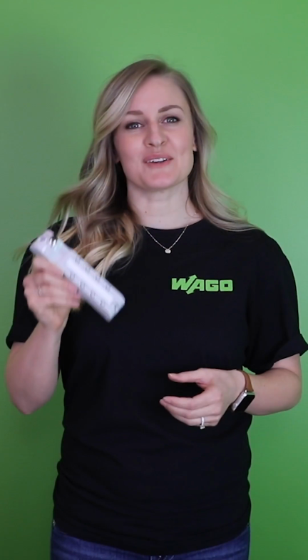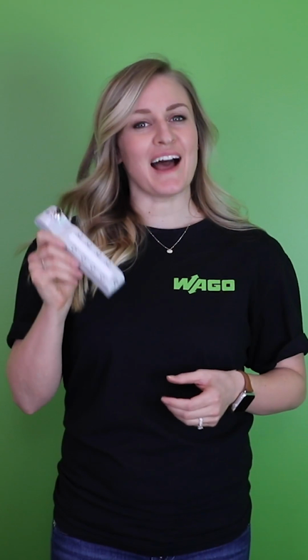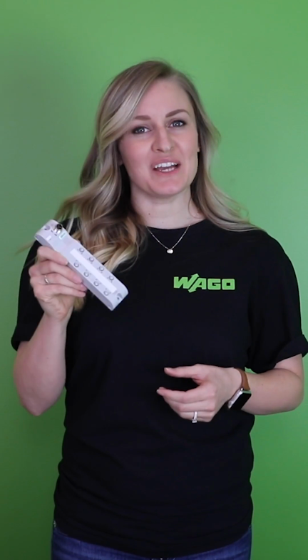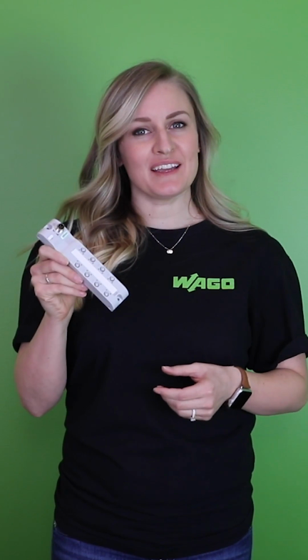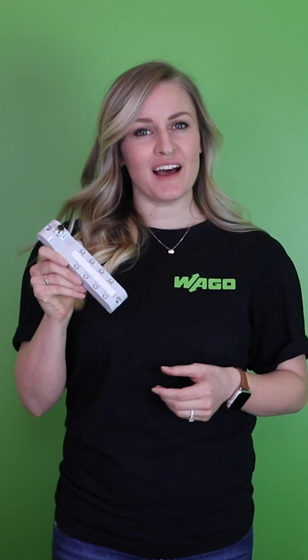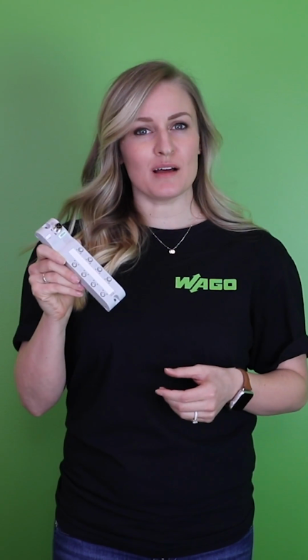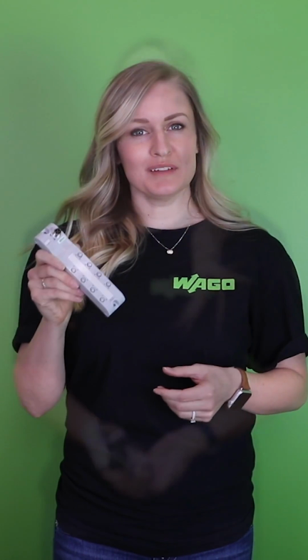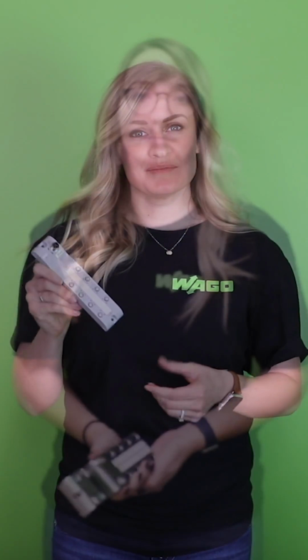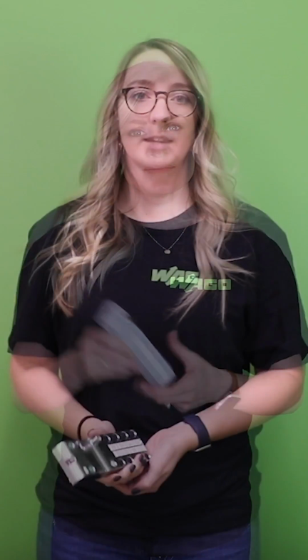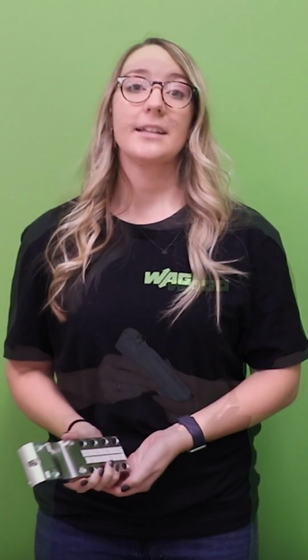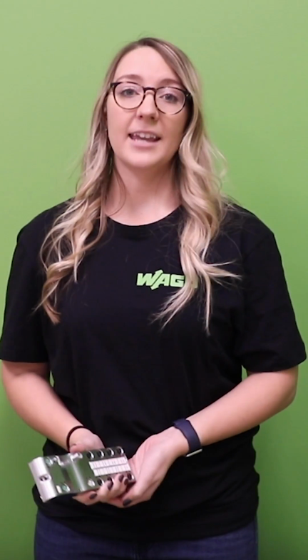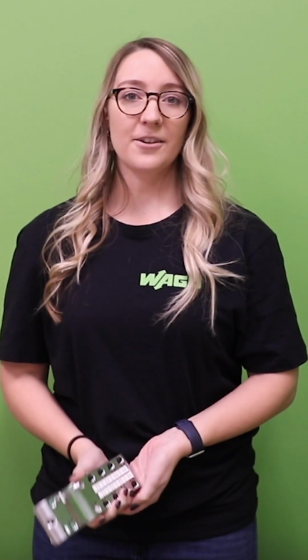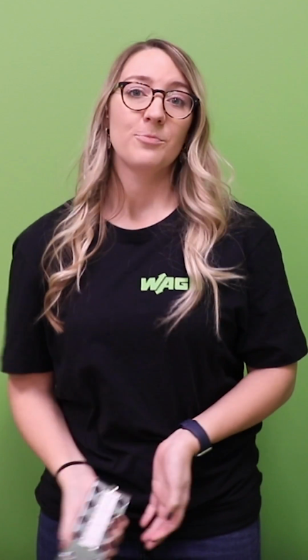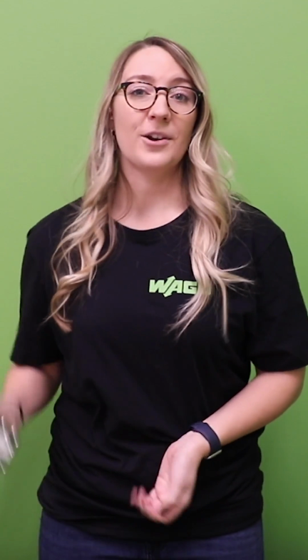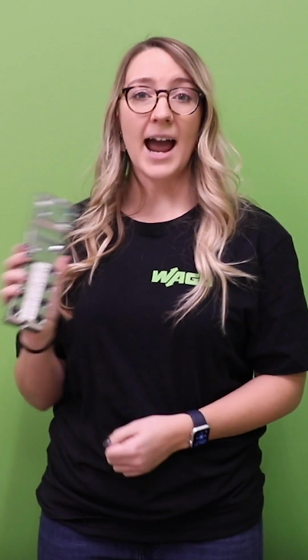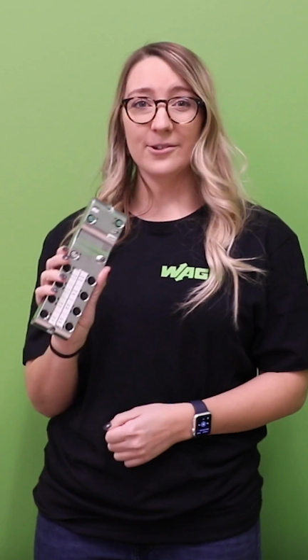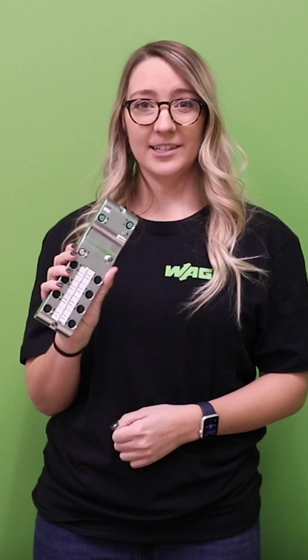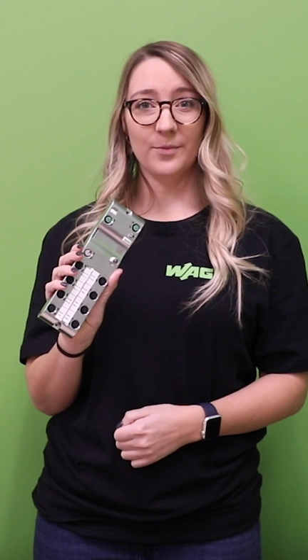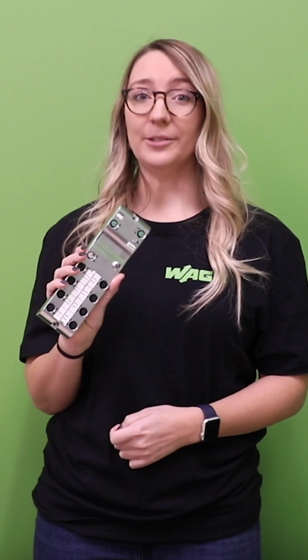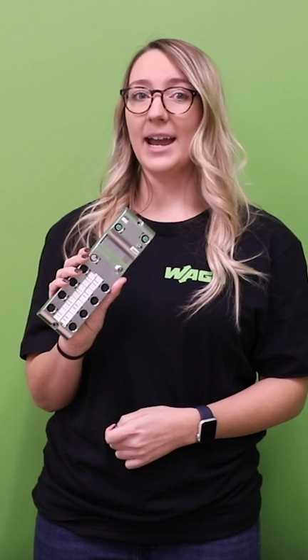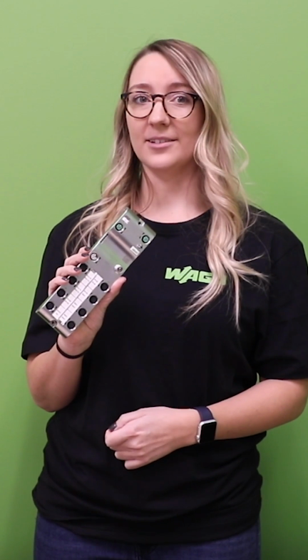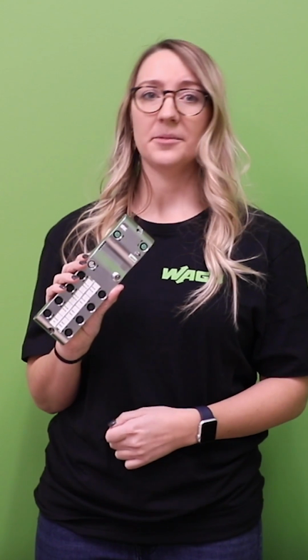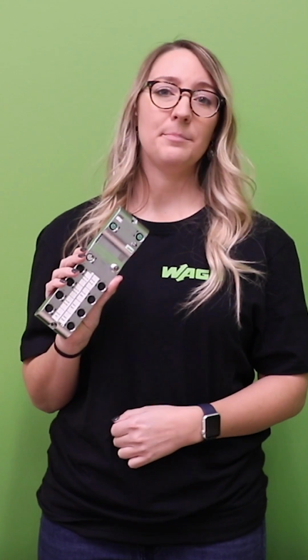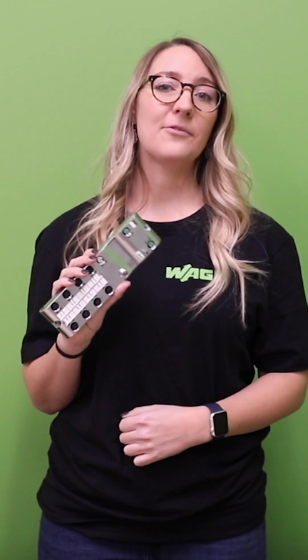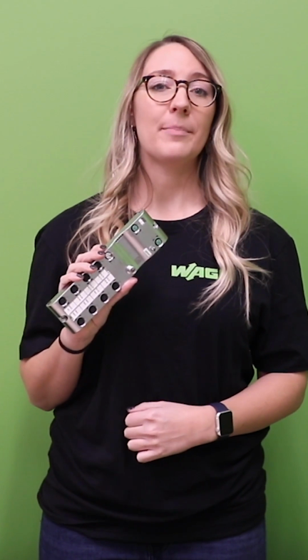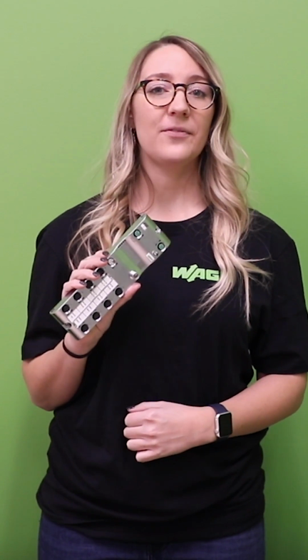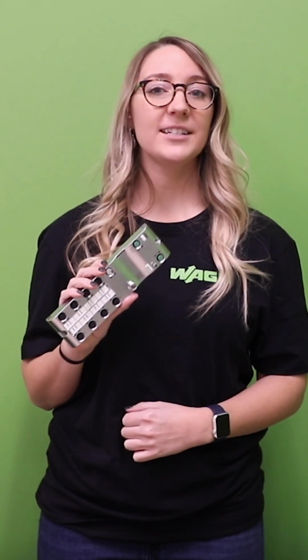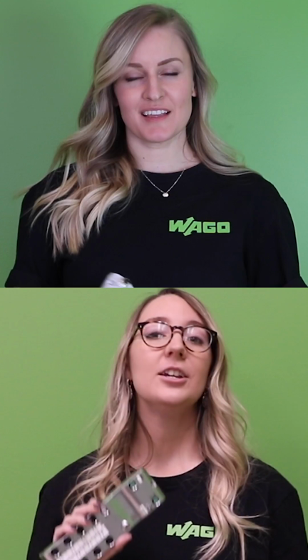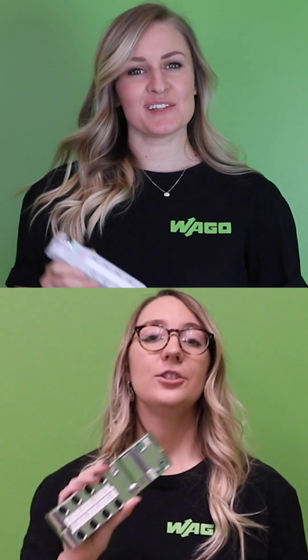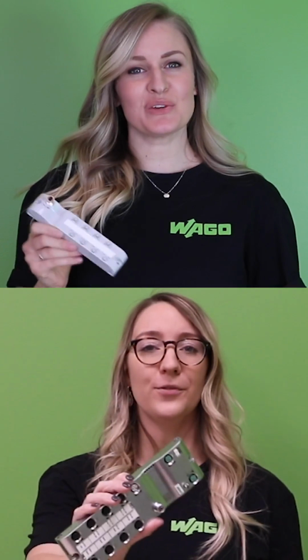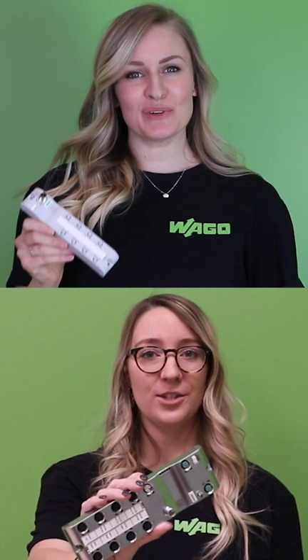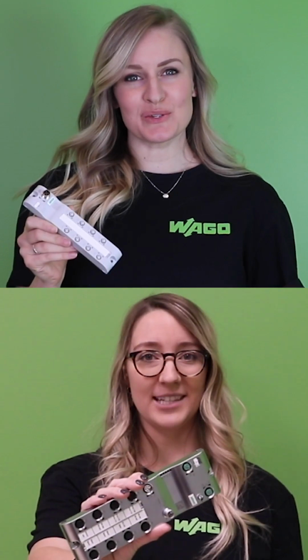Wago's I.O.-Link hub, together with our I.O. system field master, make for a perfect 2 for Tuesday.